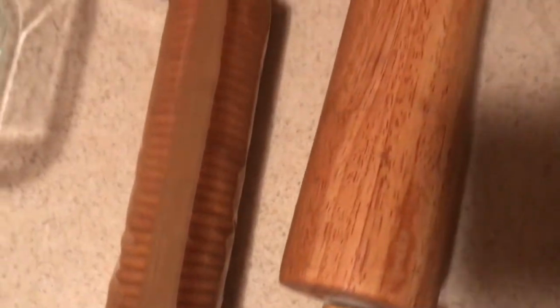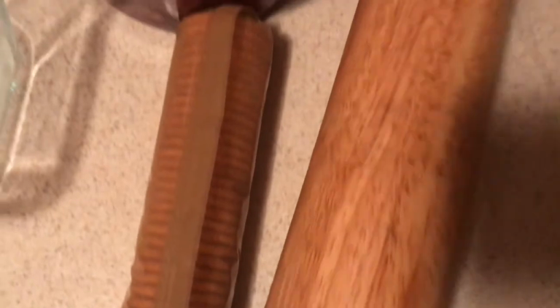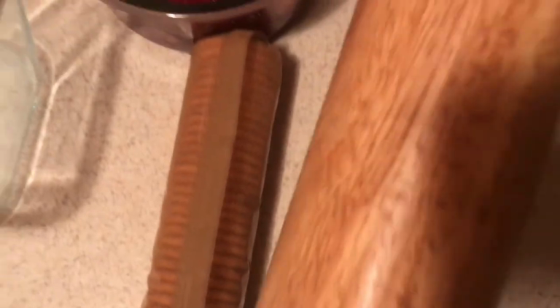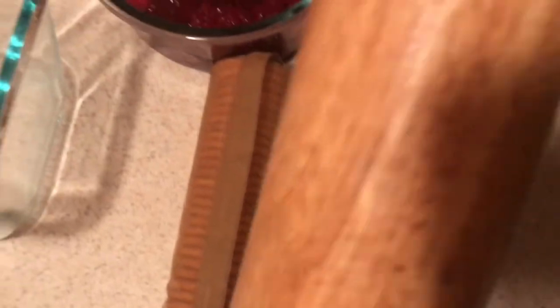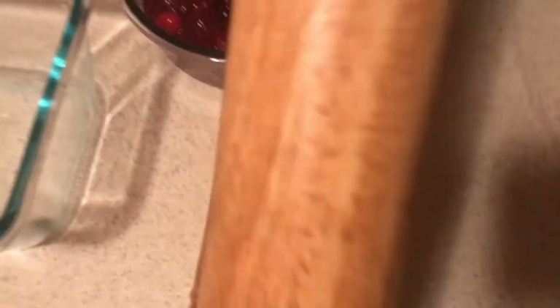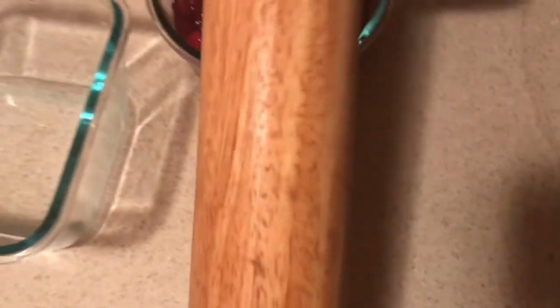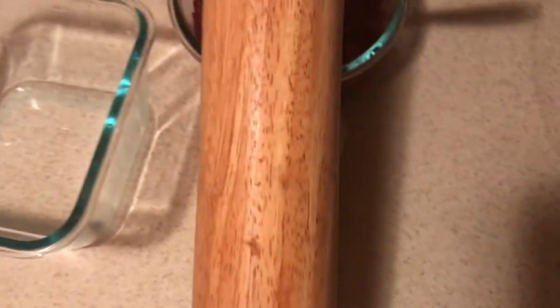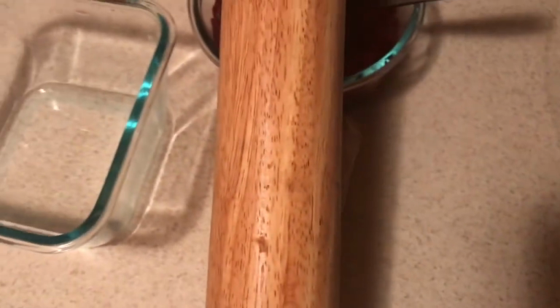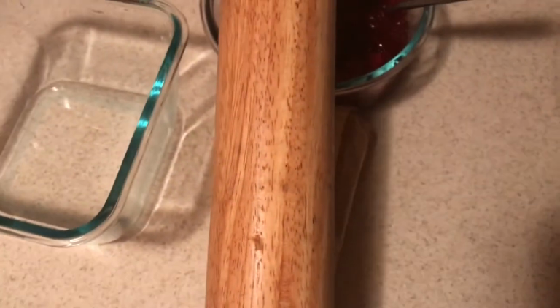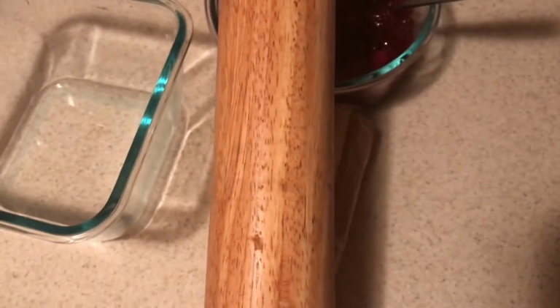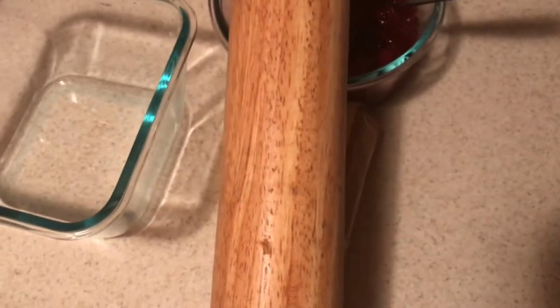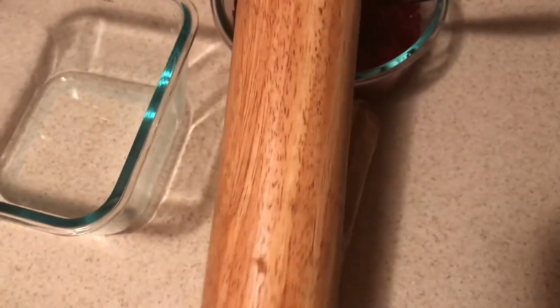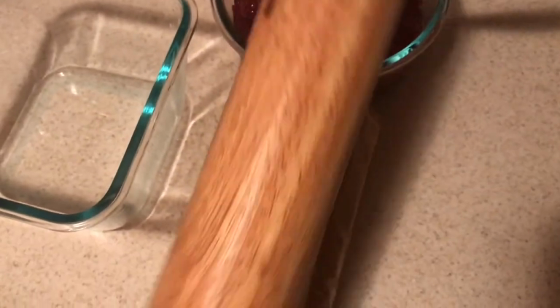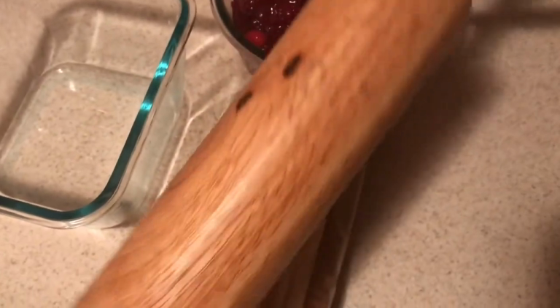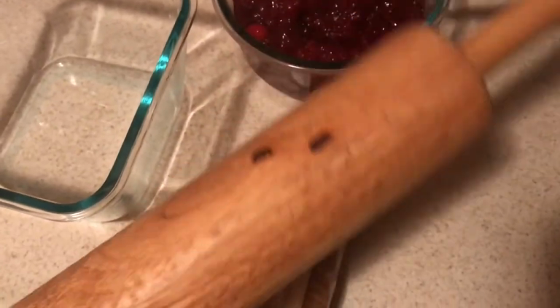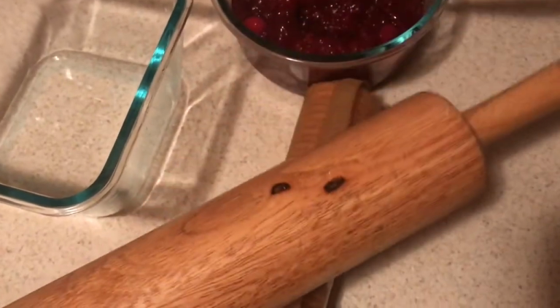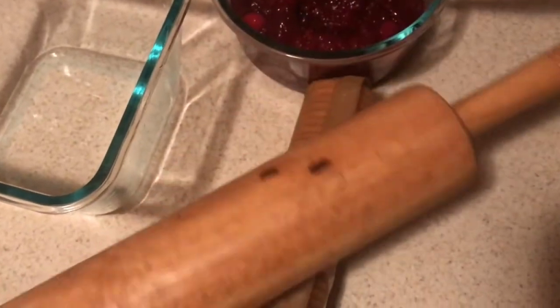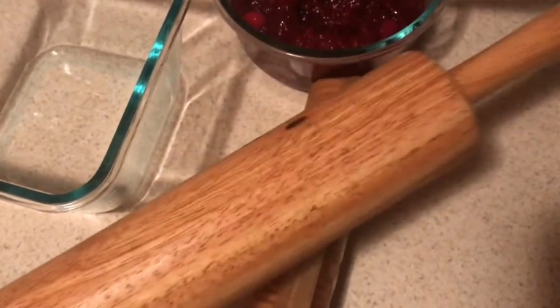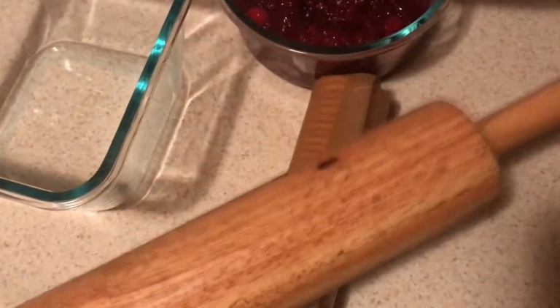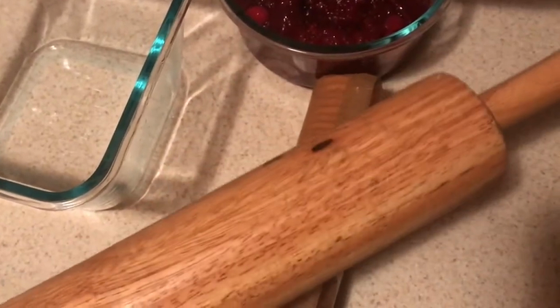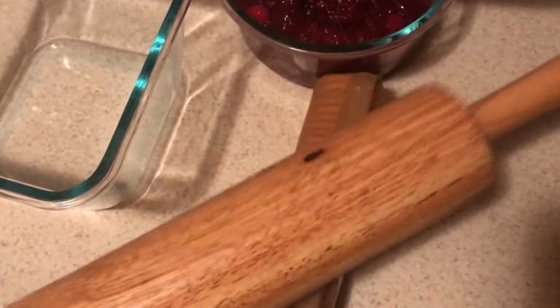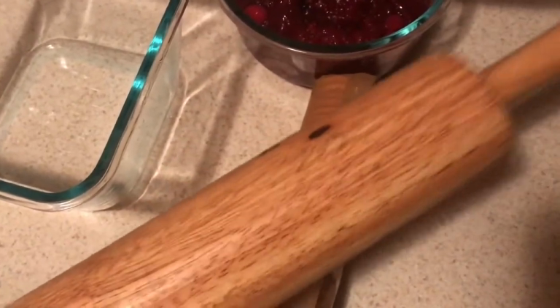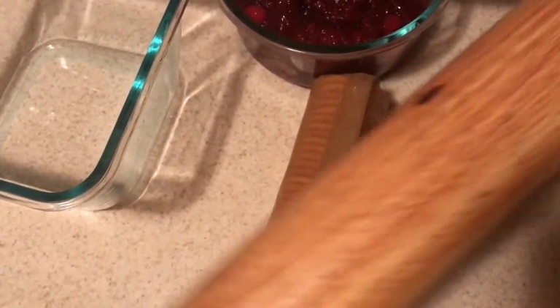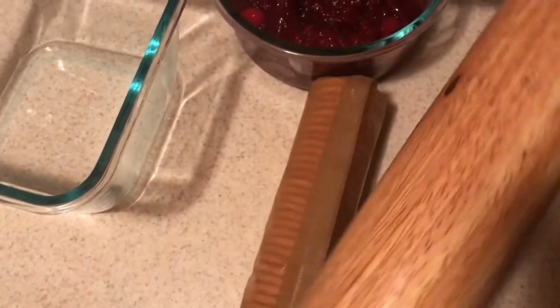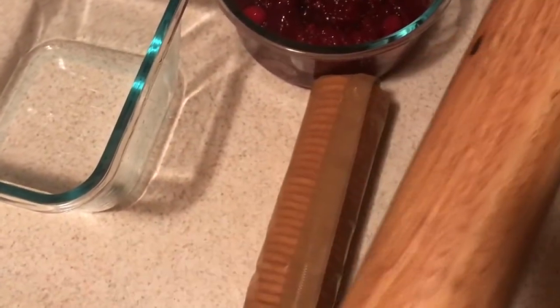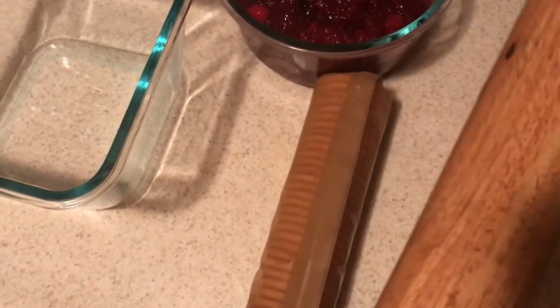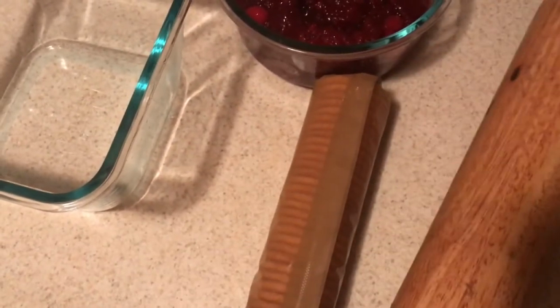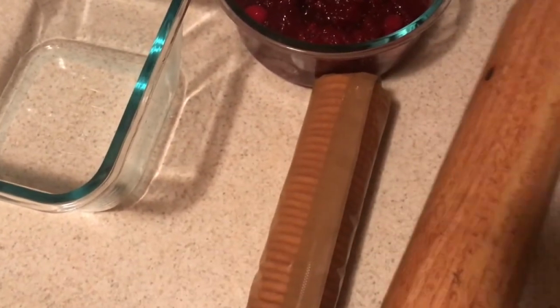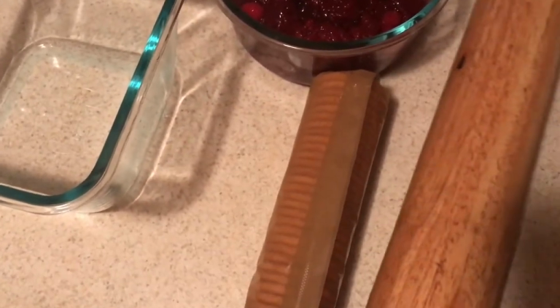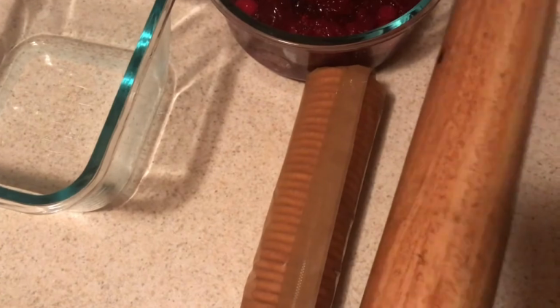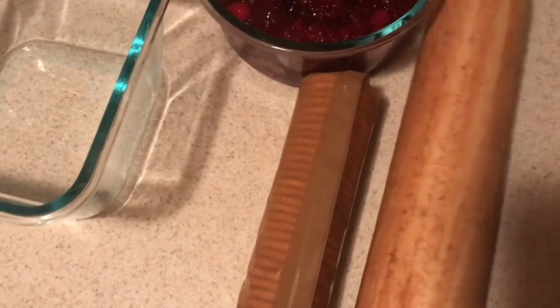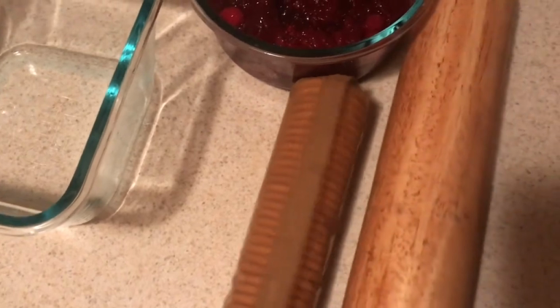To complete this recipe we need some Ritz crackers, which to me is the secret ingredient — it makes it so amazing. You need a rolling pin to smash them up, and possibly get out a little aggression while you're at it.